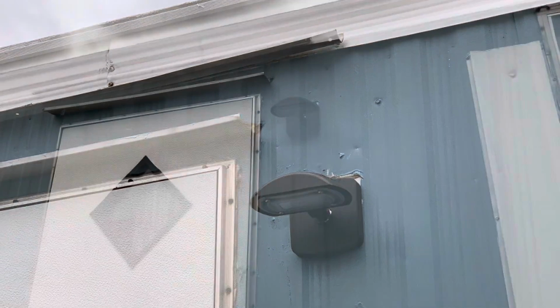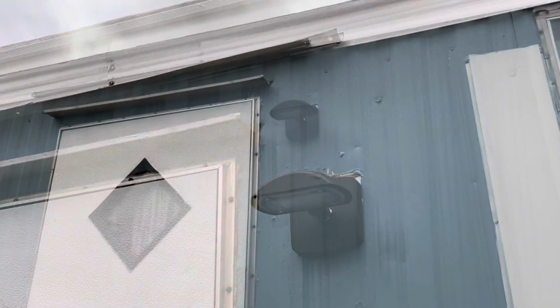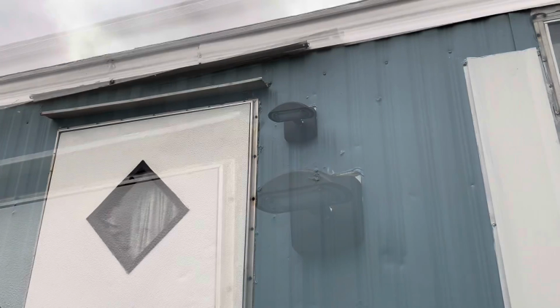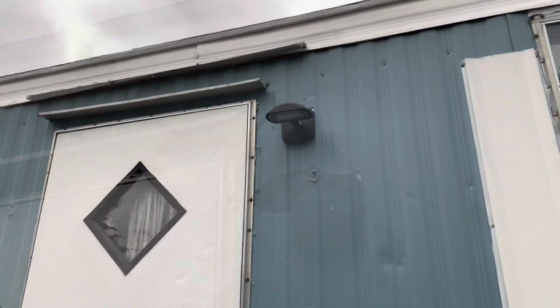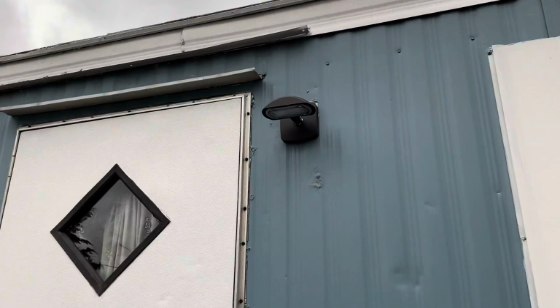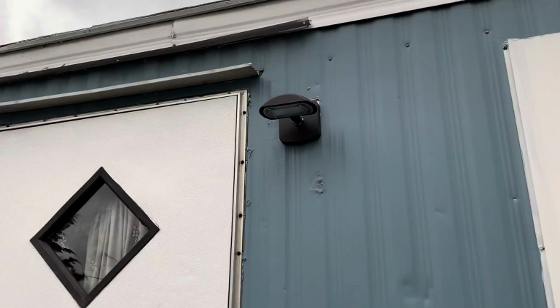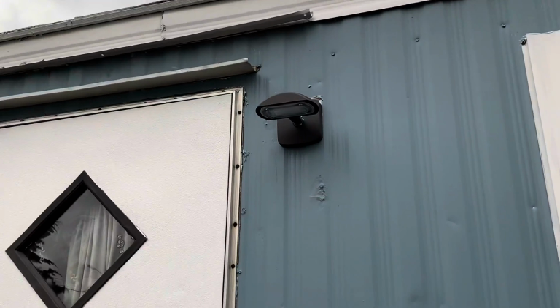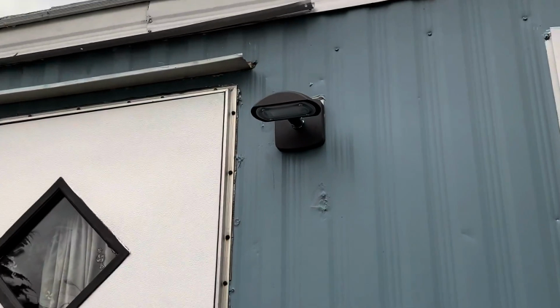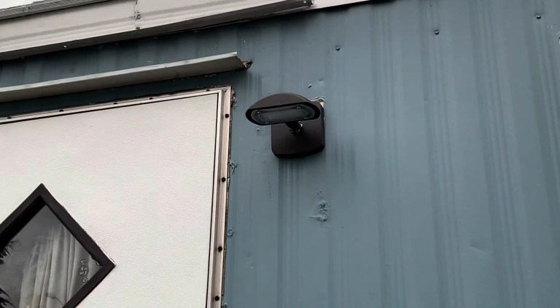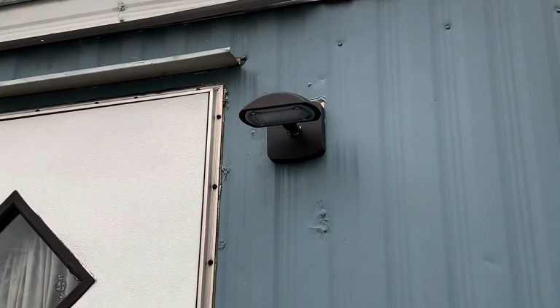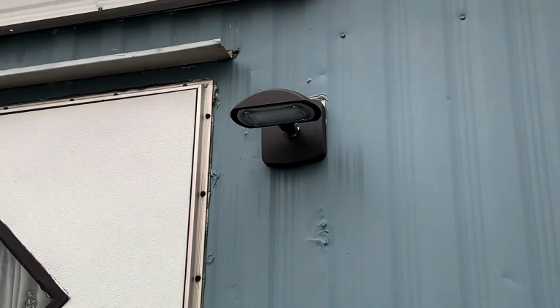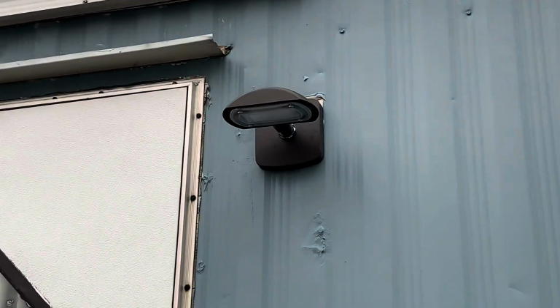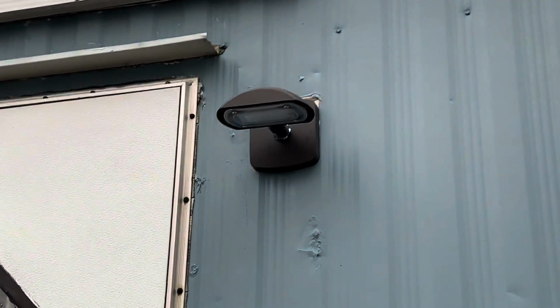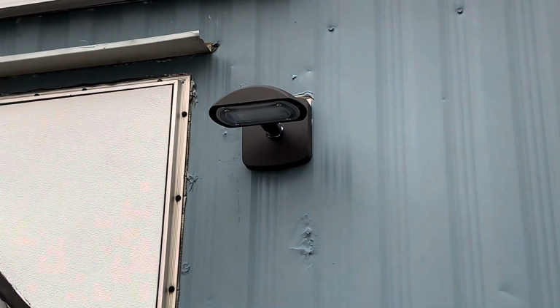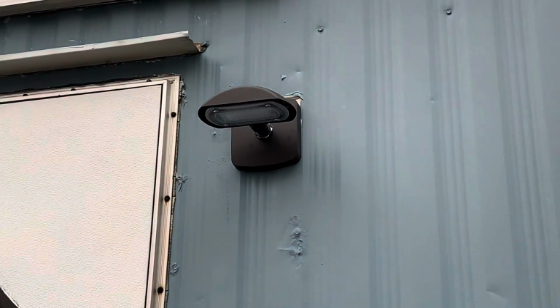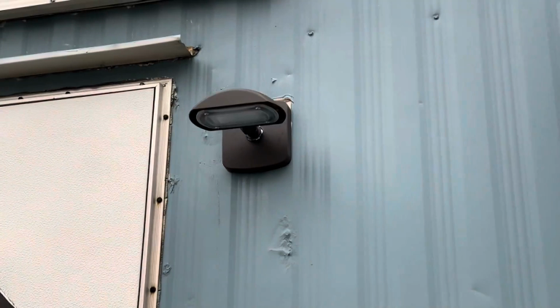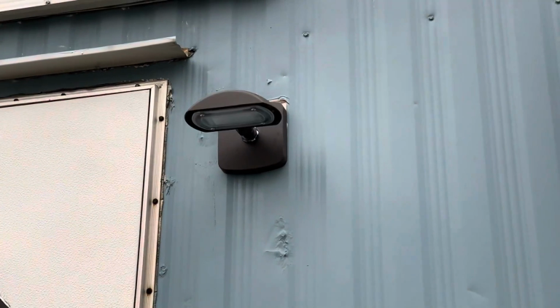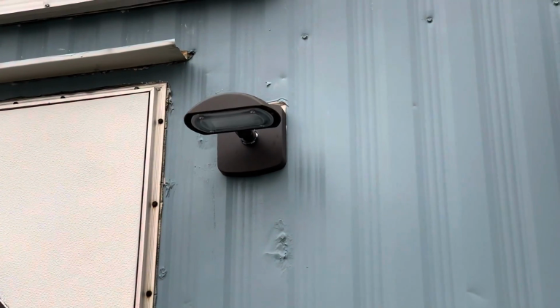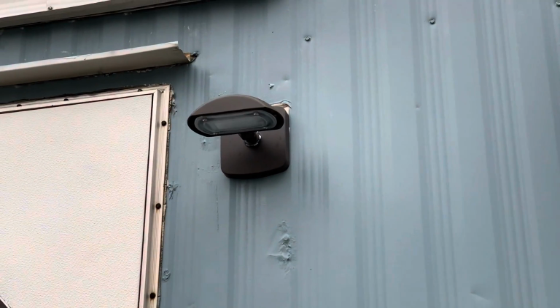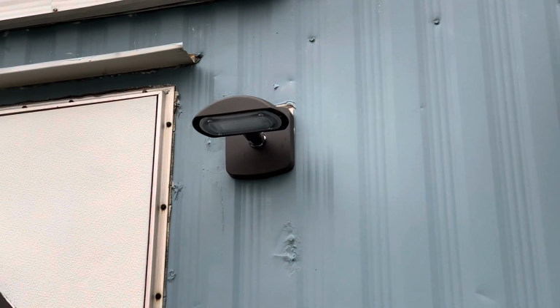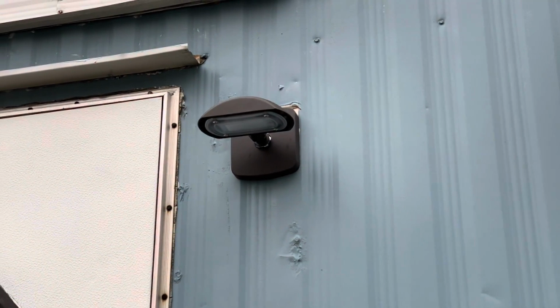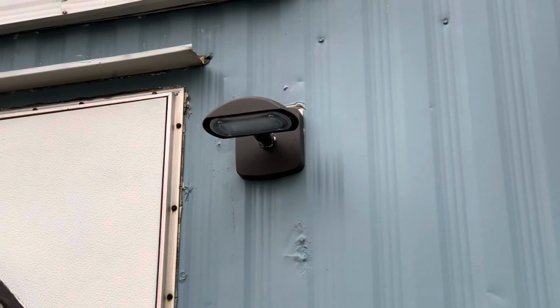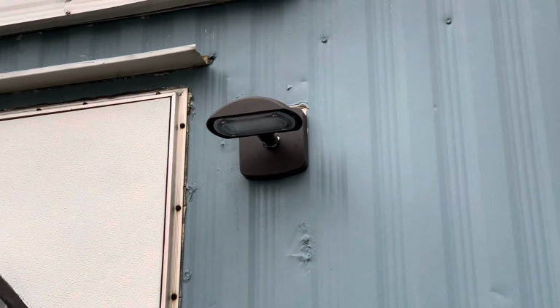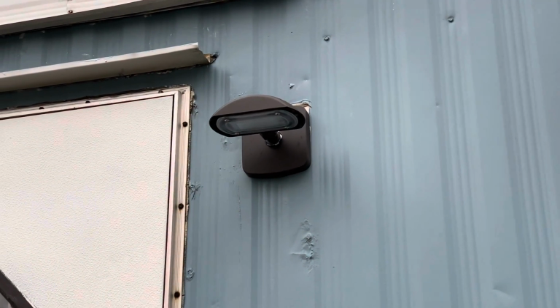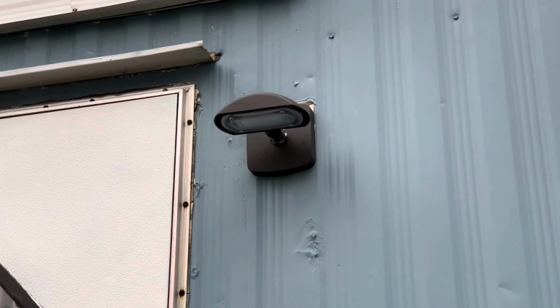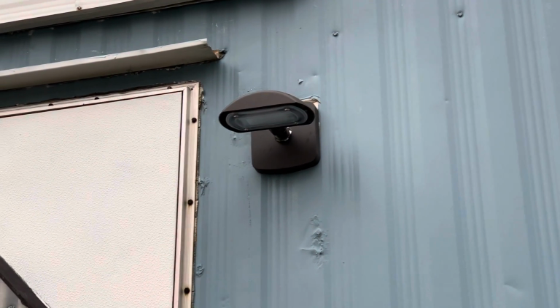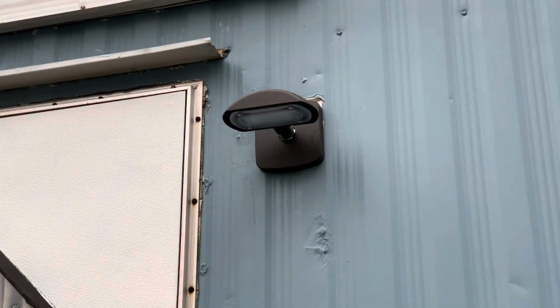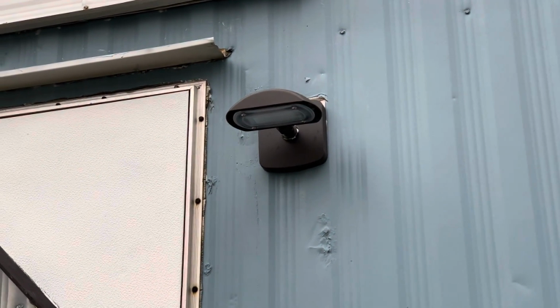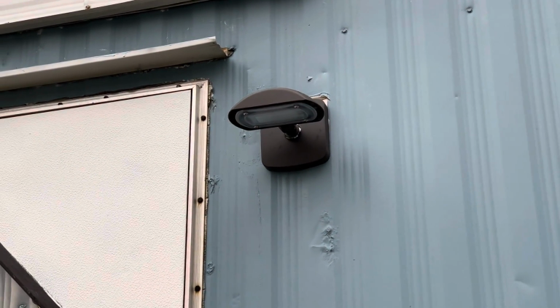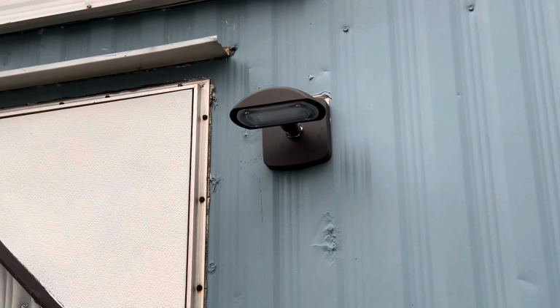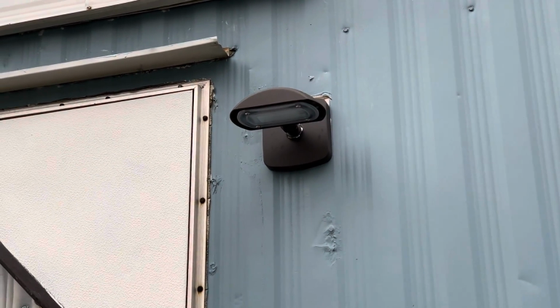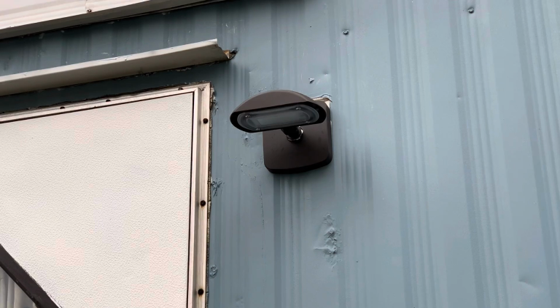A brand new LED floodlight has been placed and installed on the exterior outside as well.